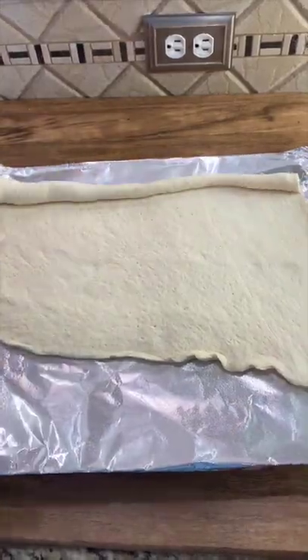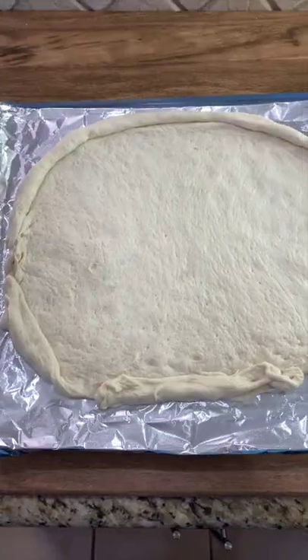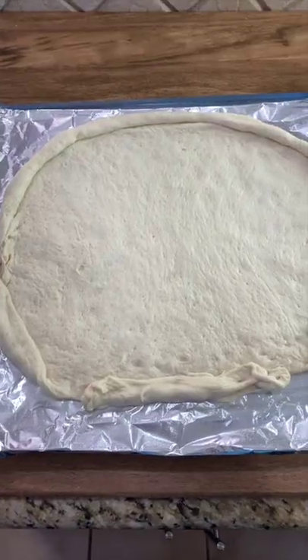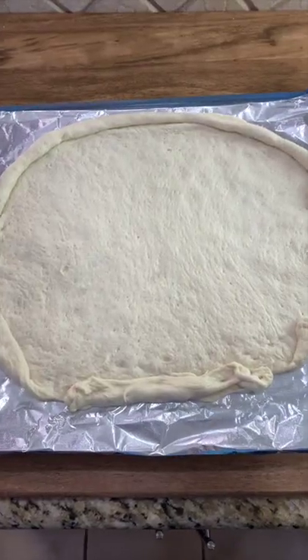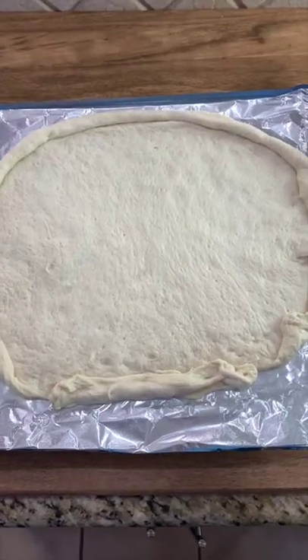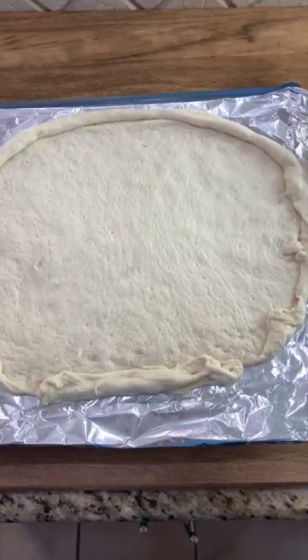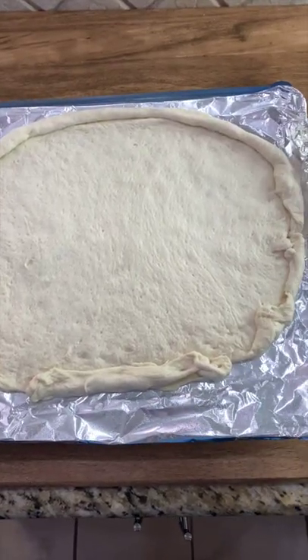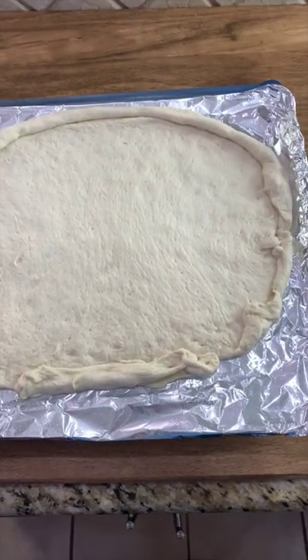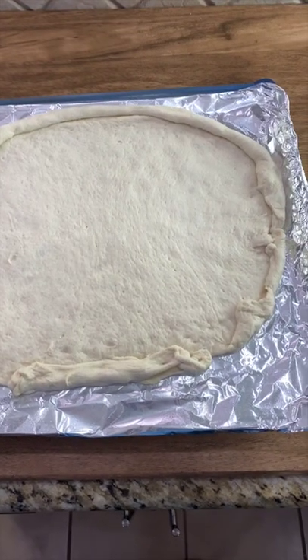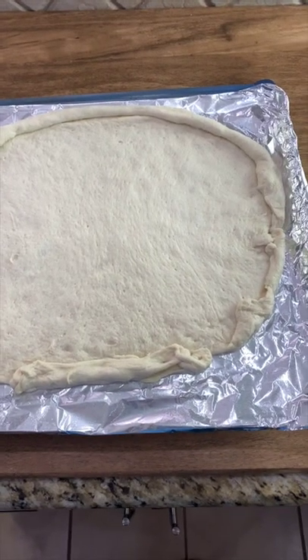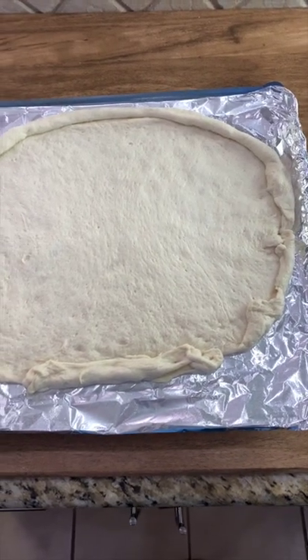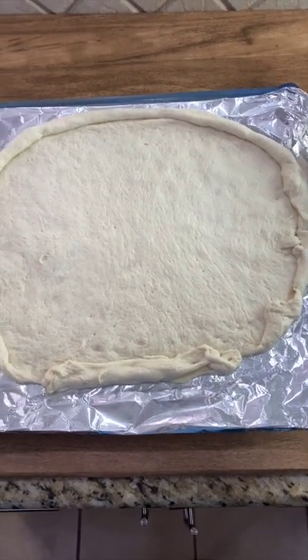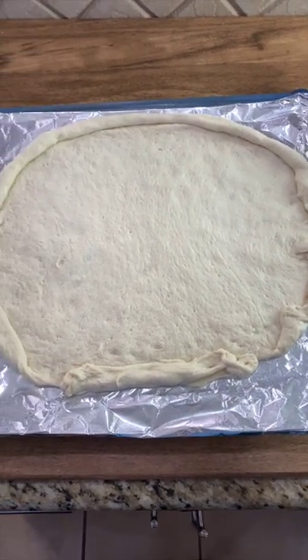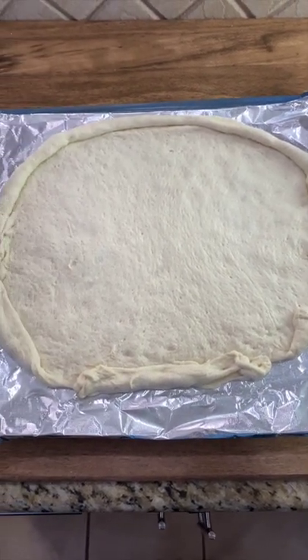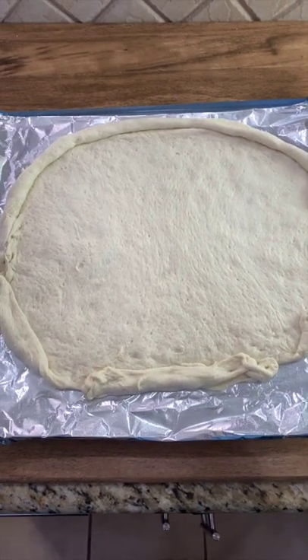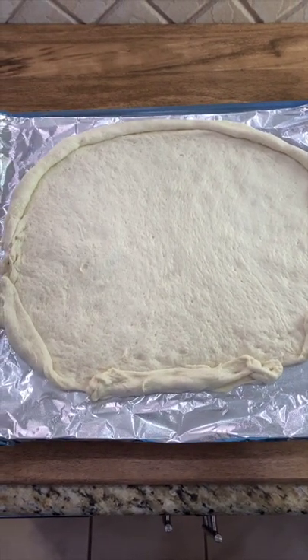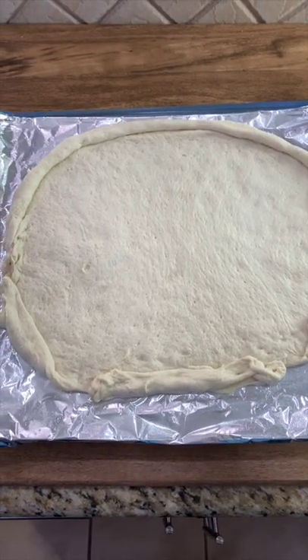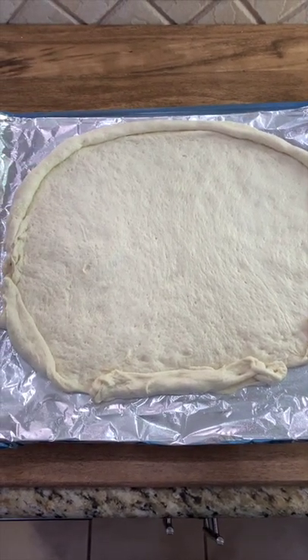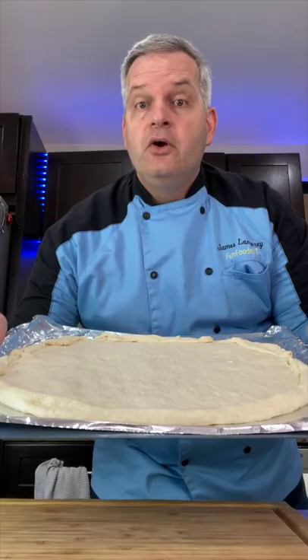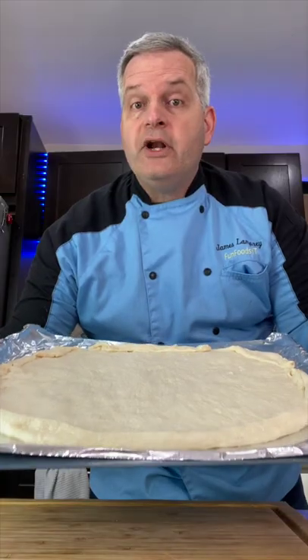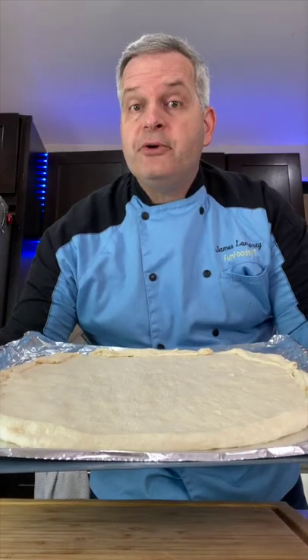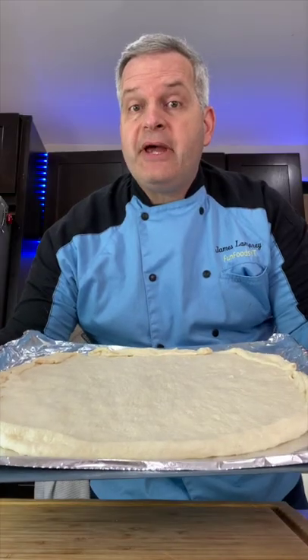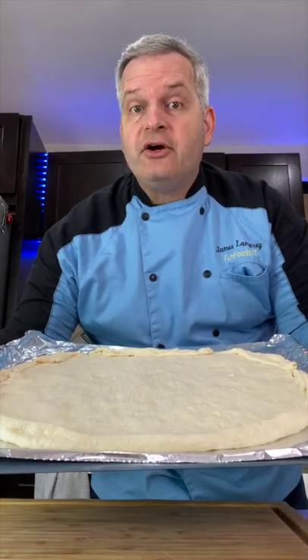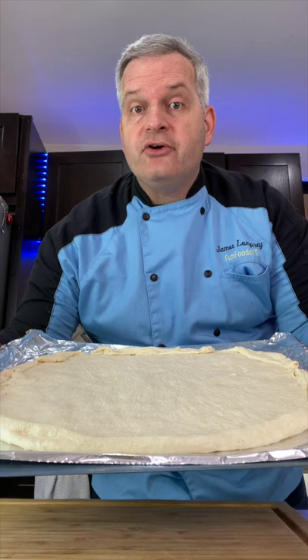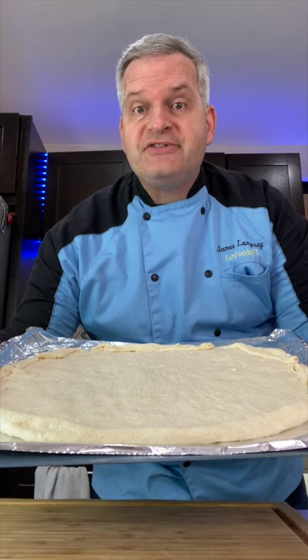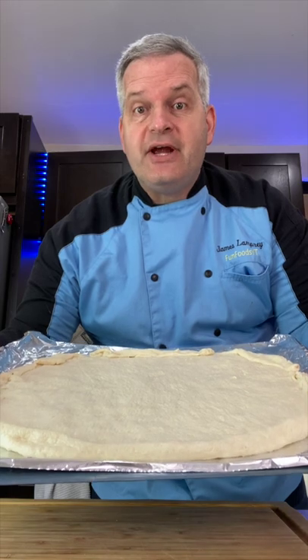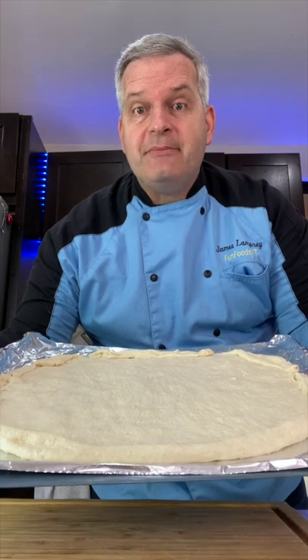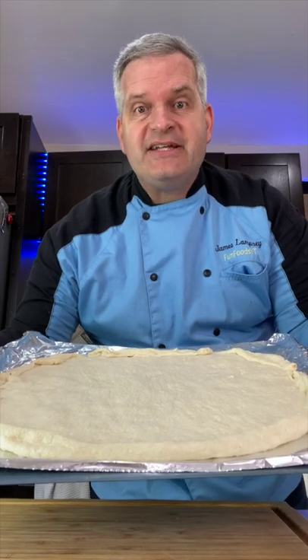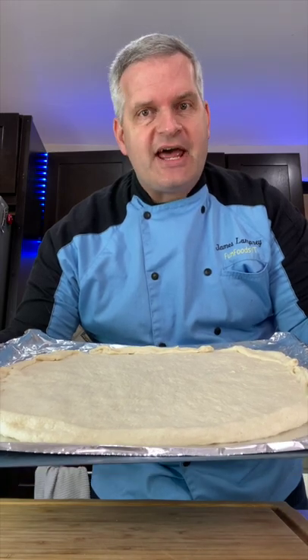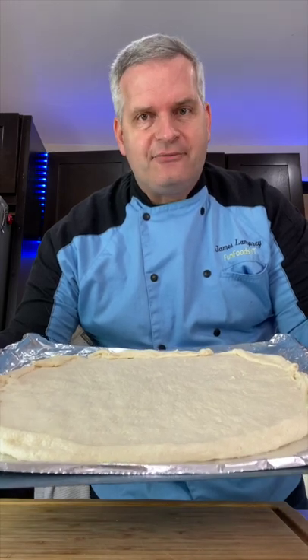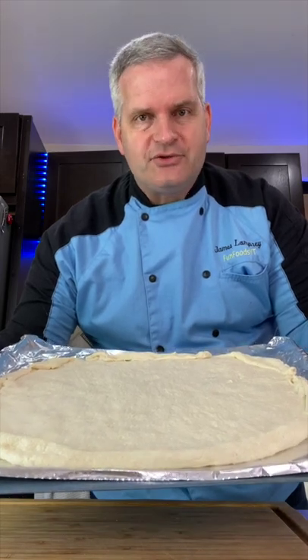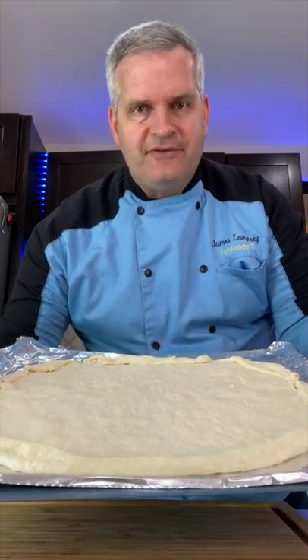I've made my pizza crust round — you can keep it square if you'd like. We're gonna pre-bake our crust for eight minutes at 425.